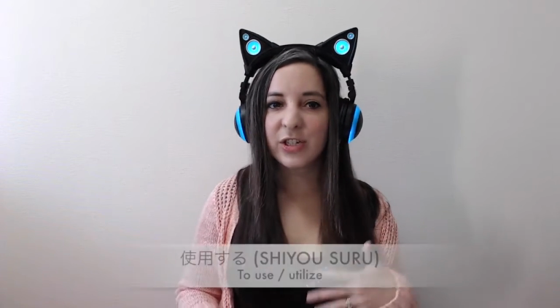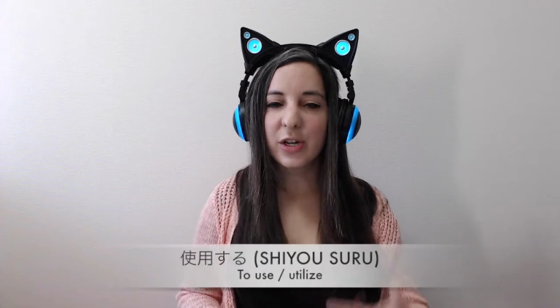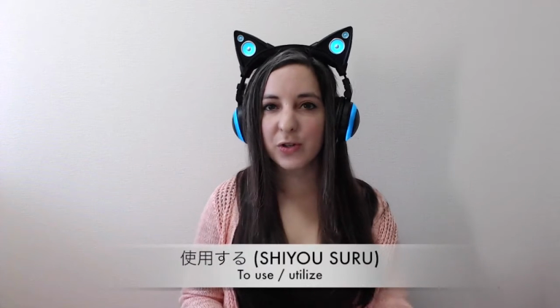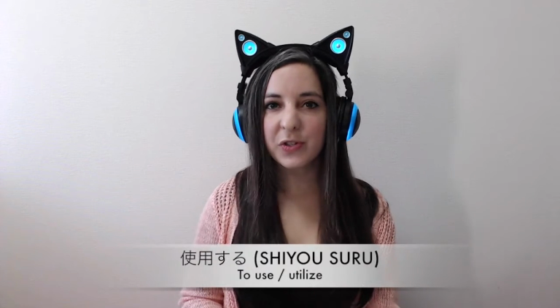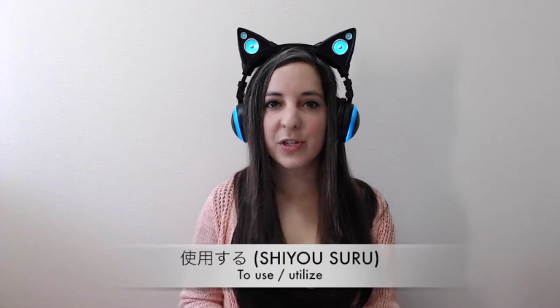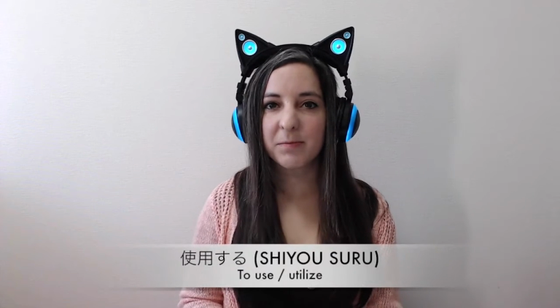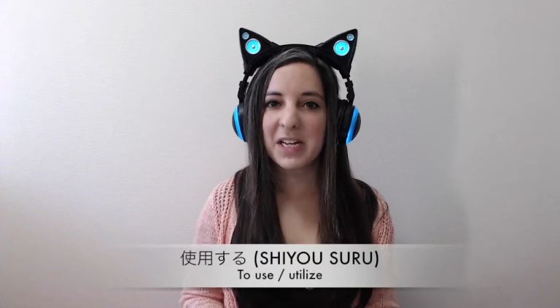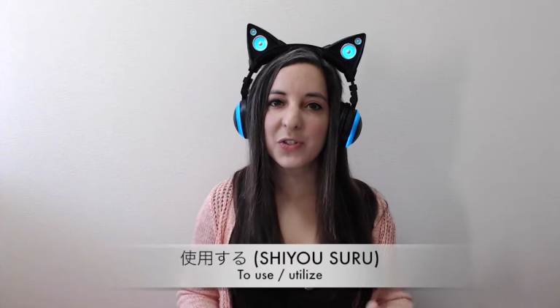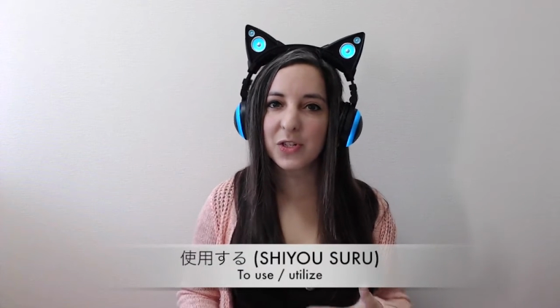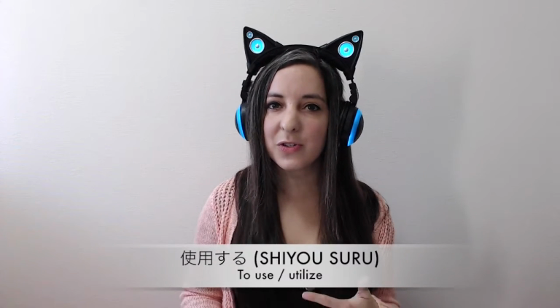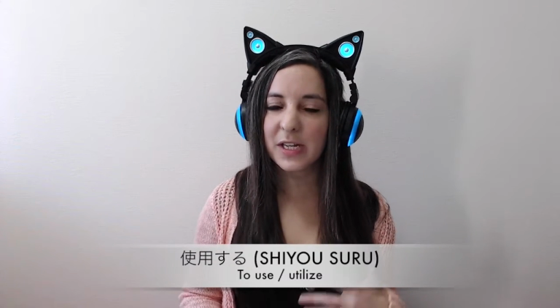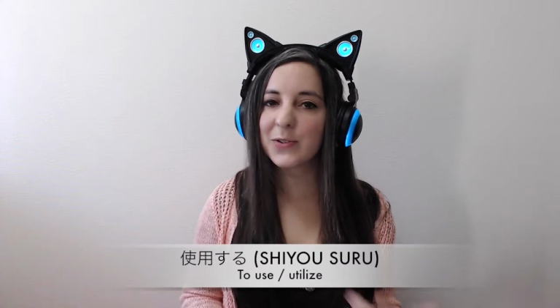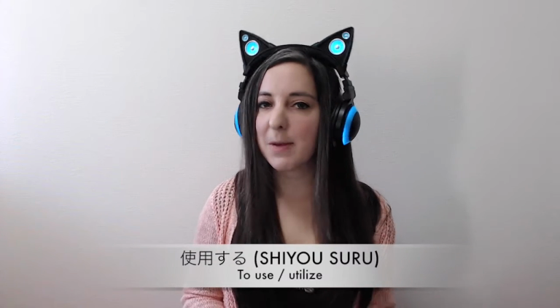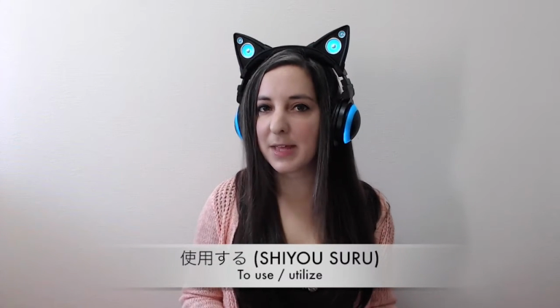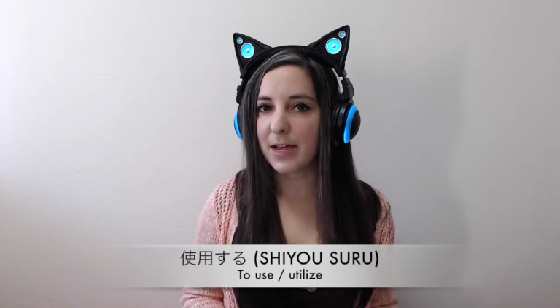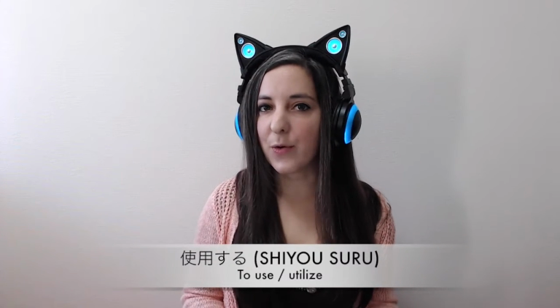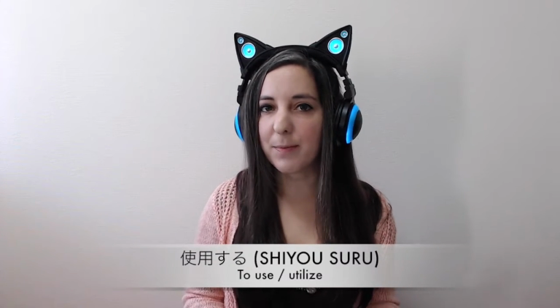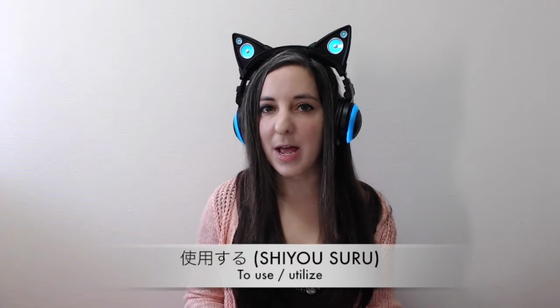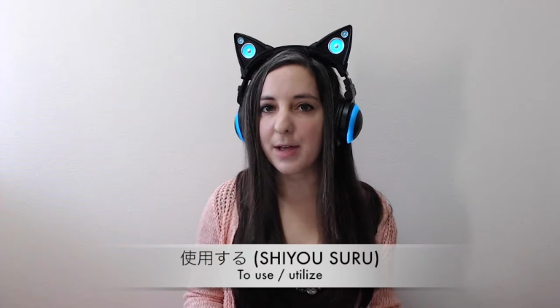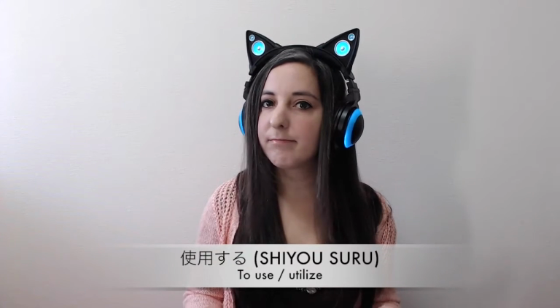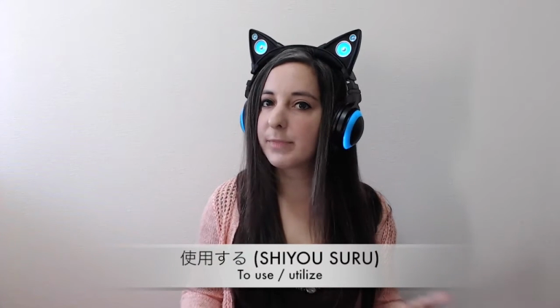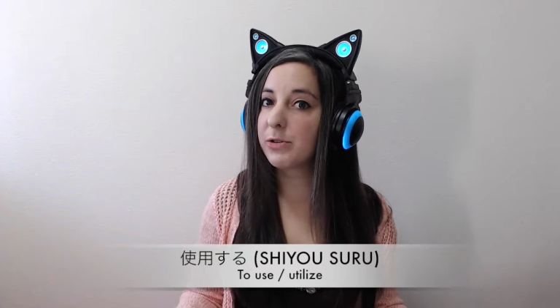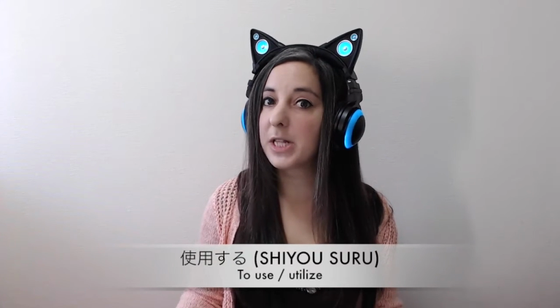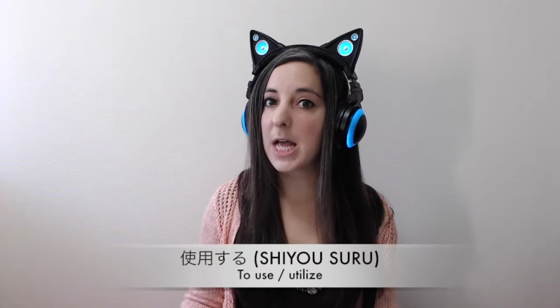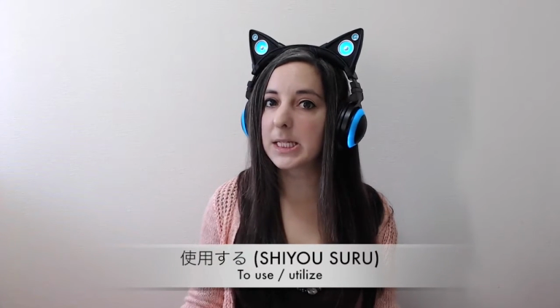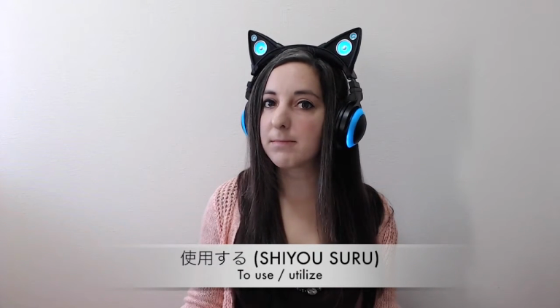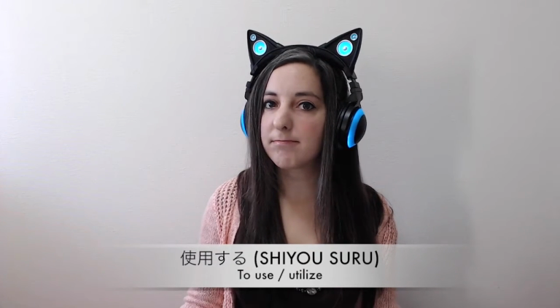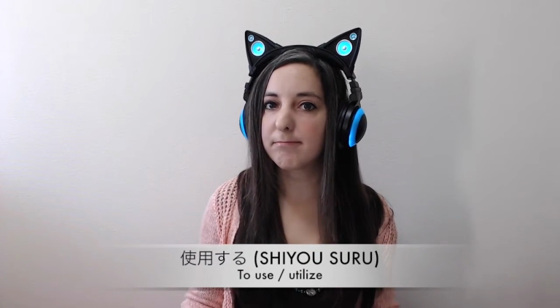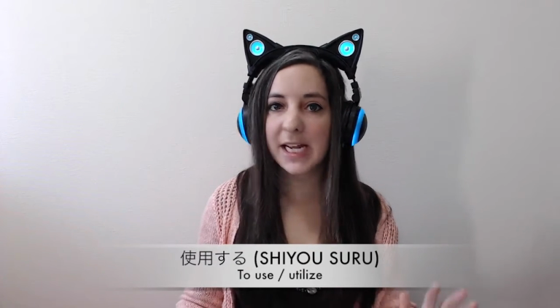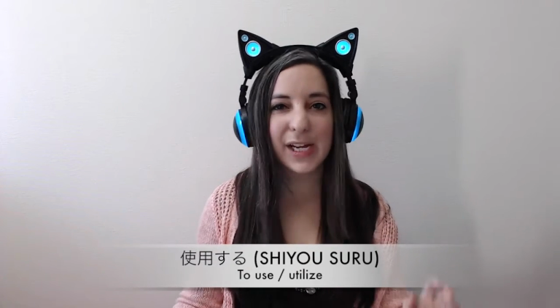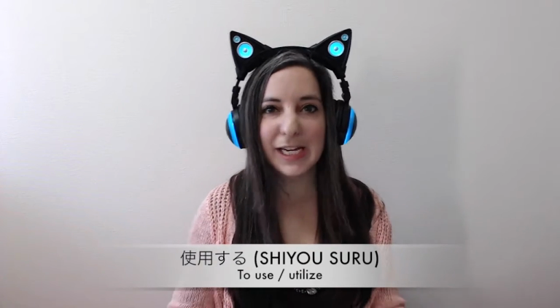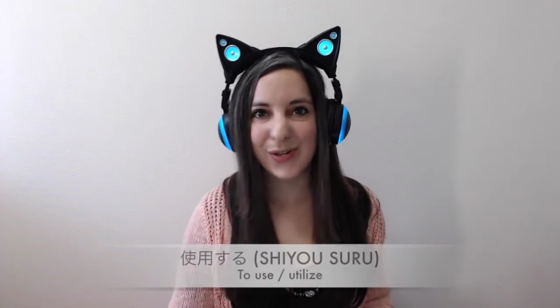Shiyou suru means to use something or apply it. To utilize. Being in use.